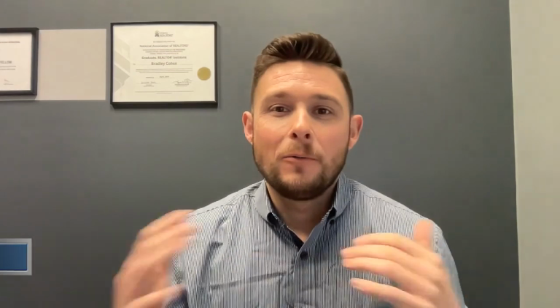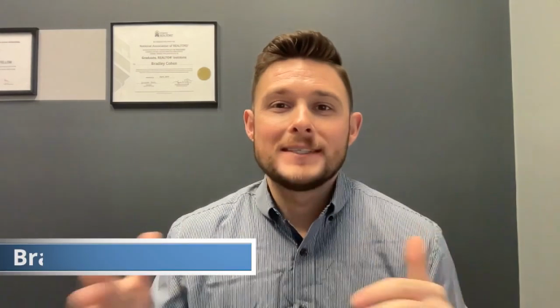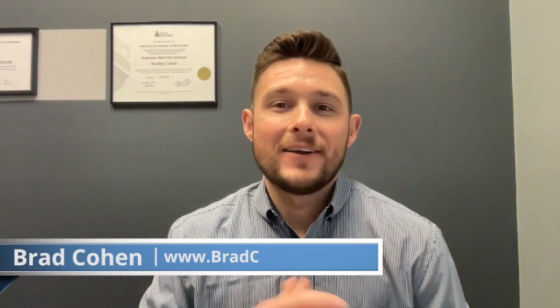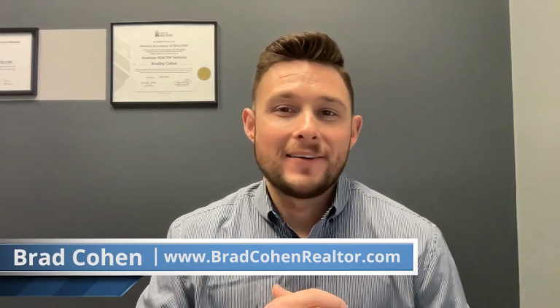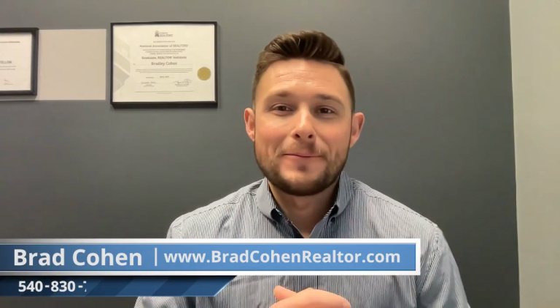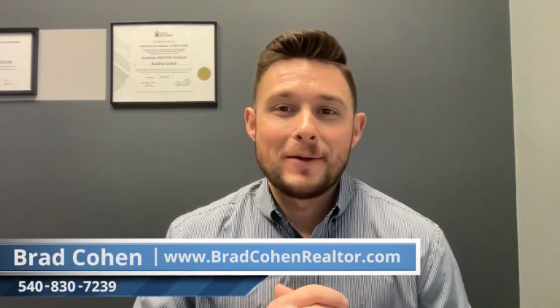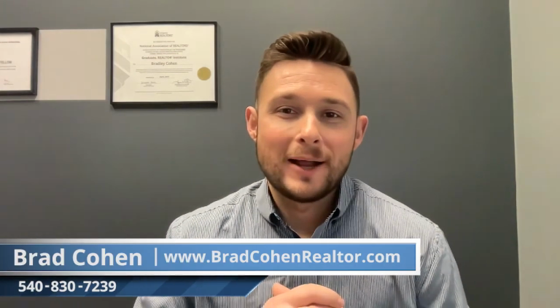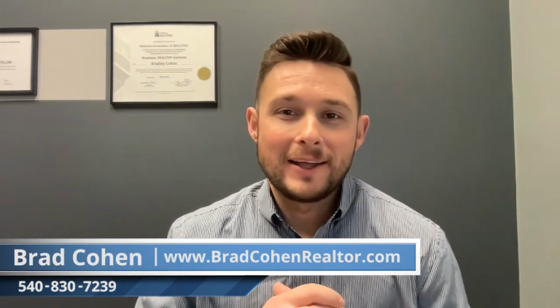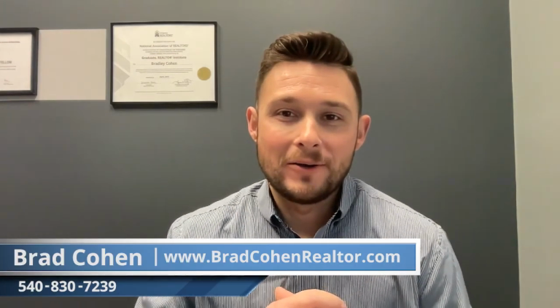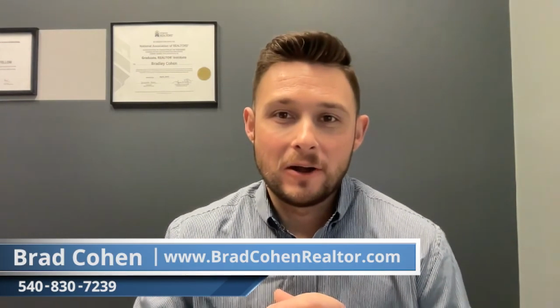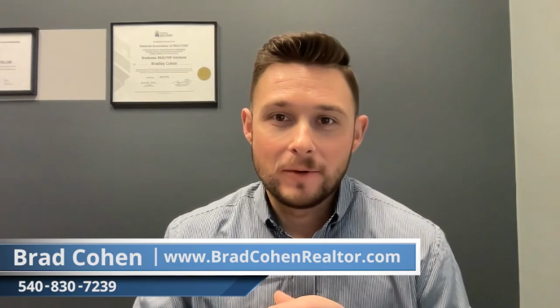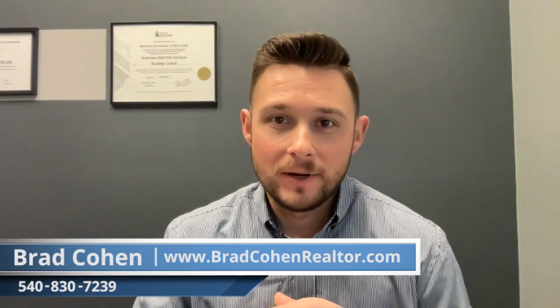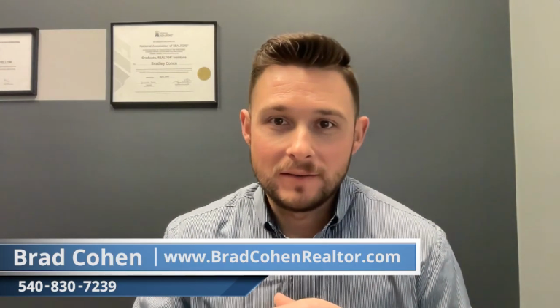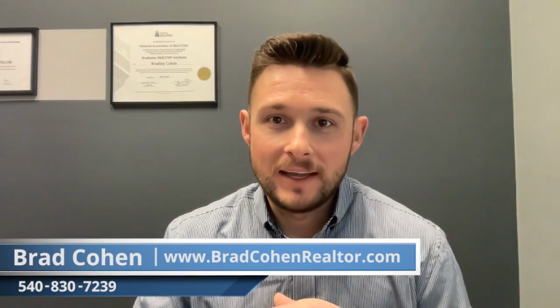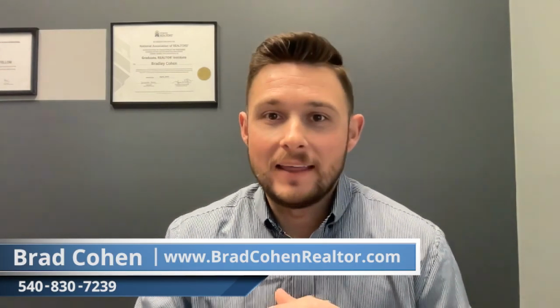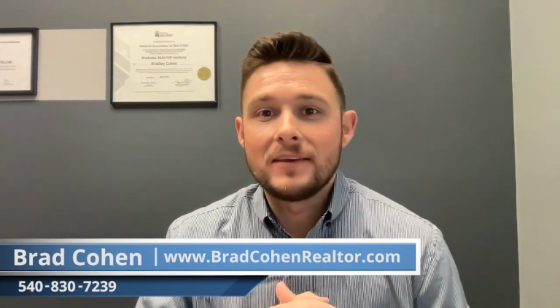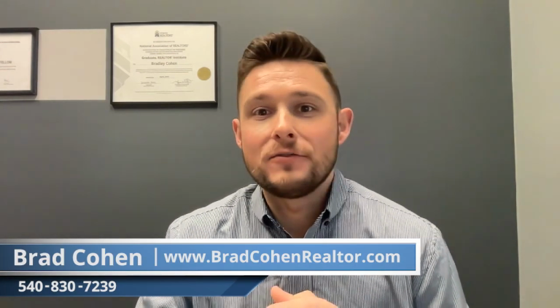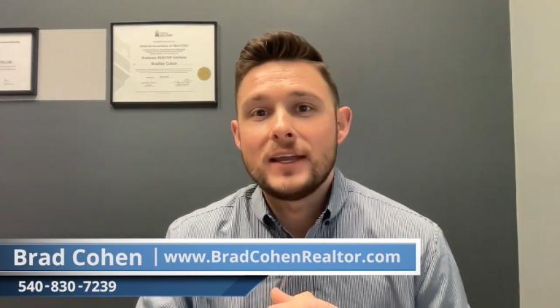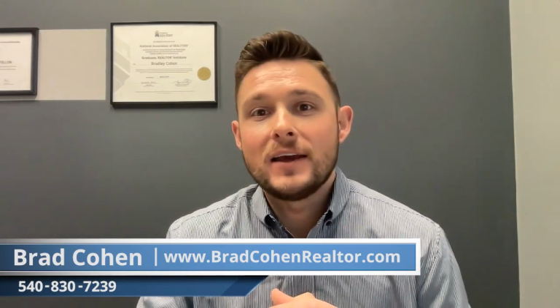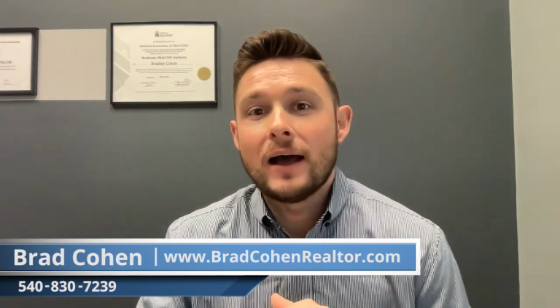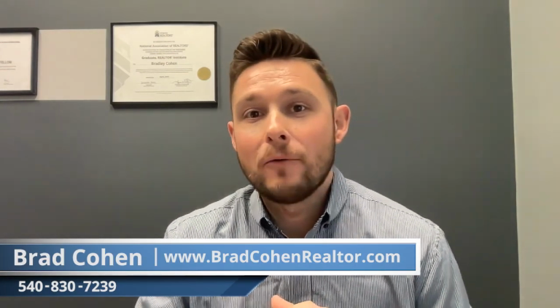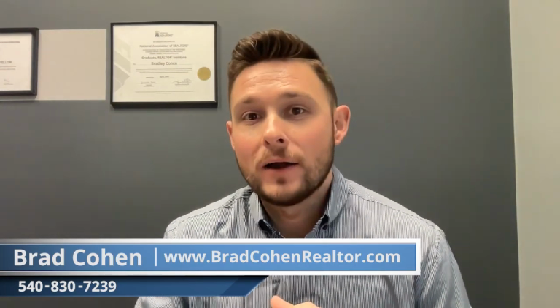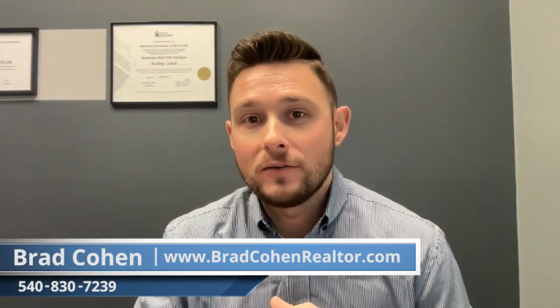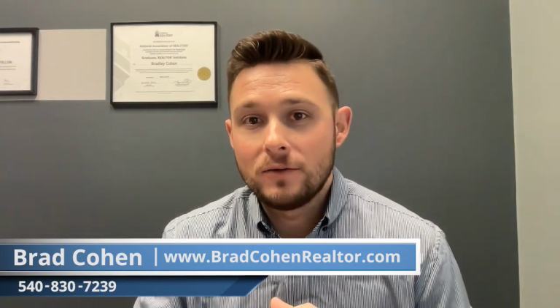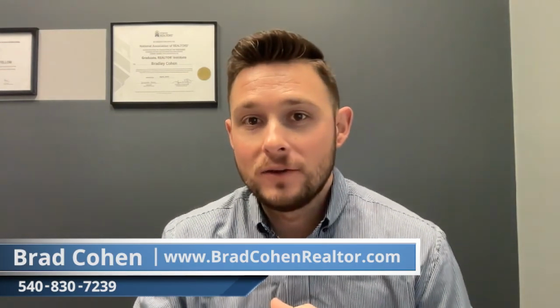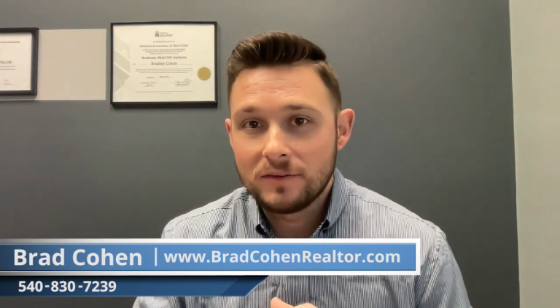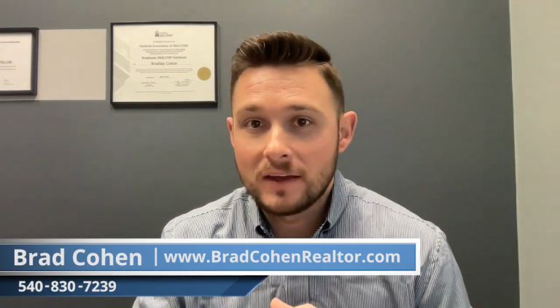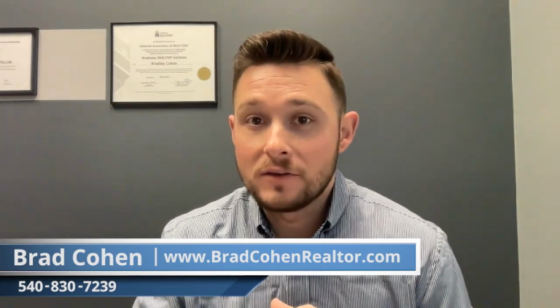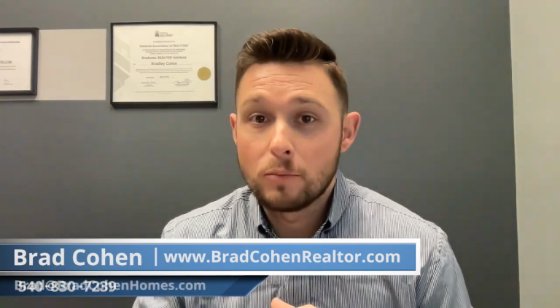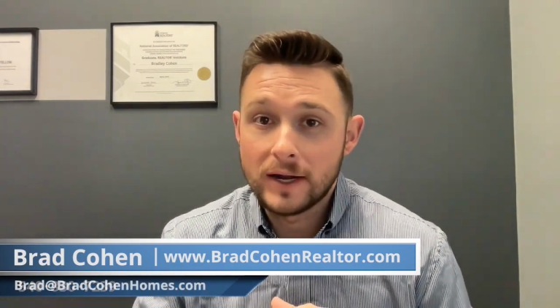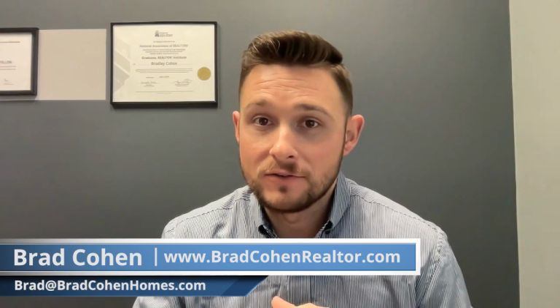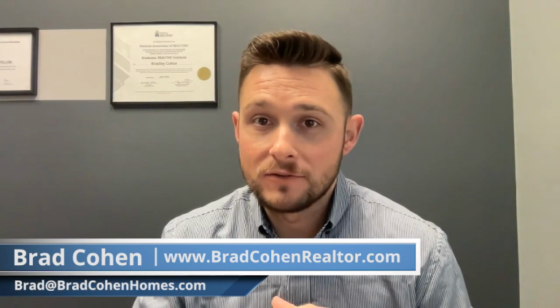What's going on everybody? Brad Cohen, Harman Realty. In this video I want to discuss appraisals.